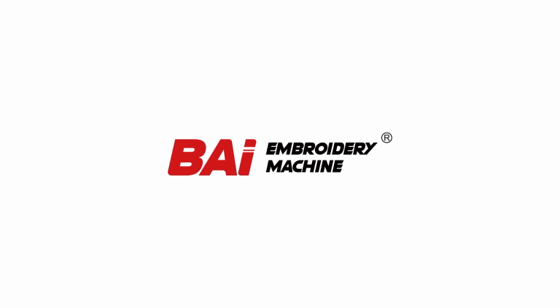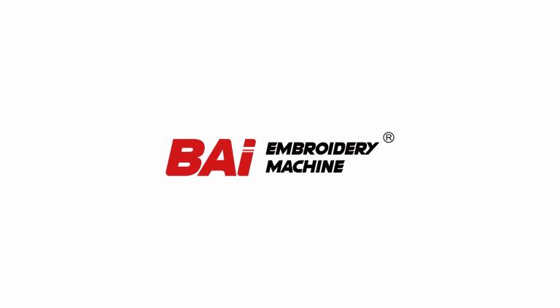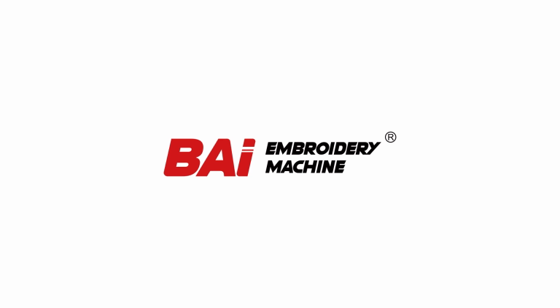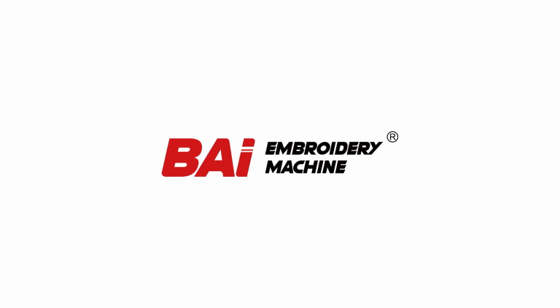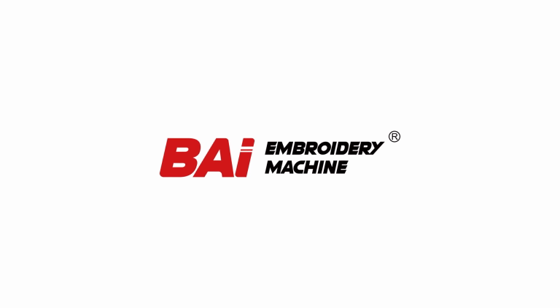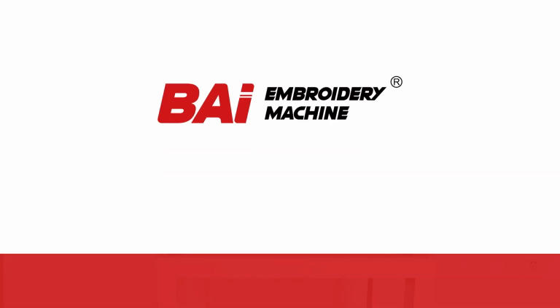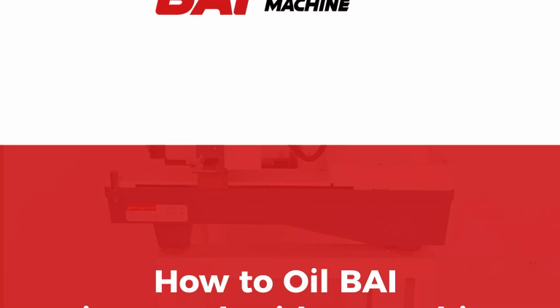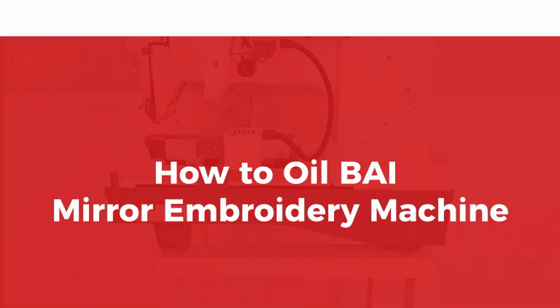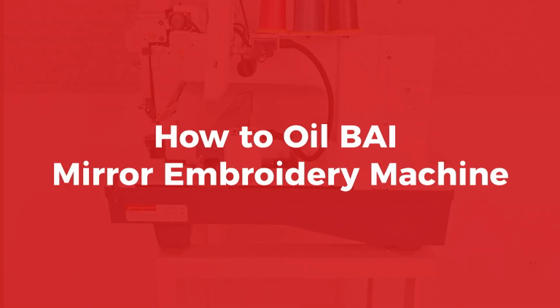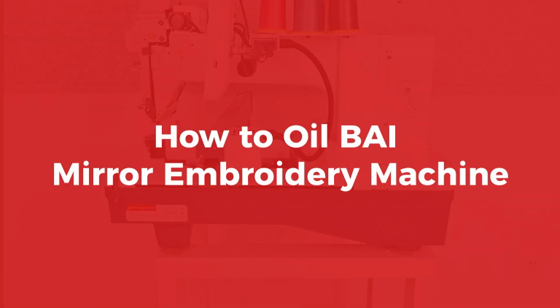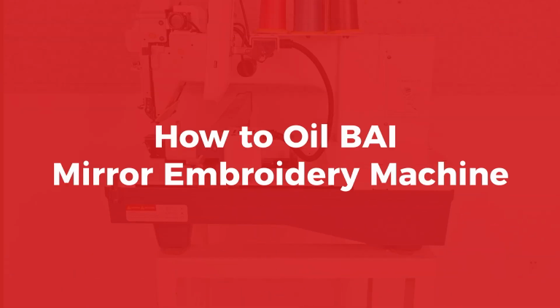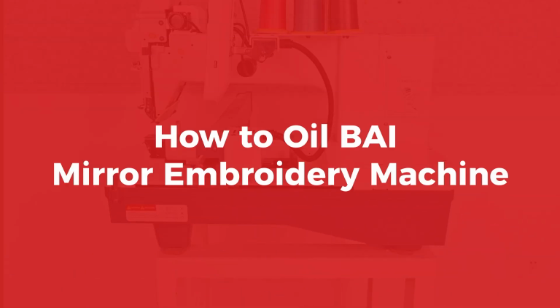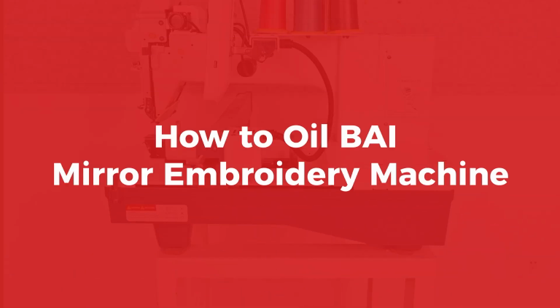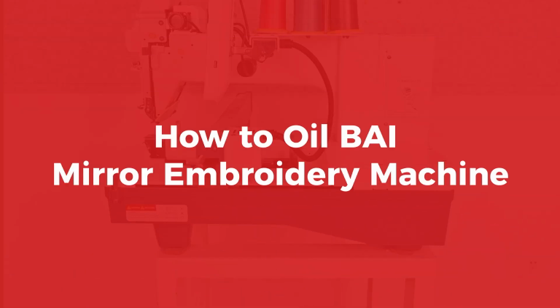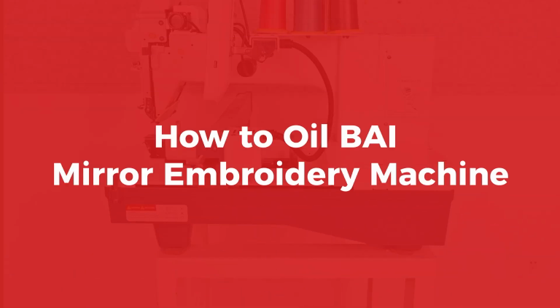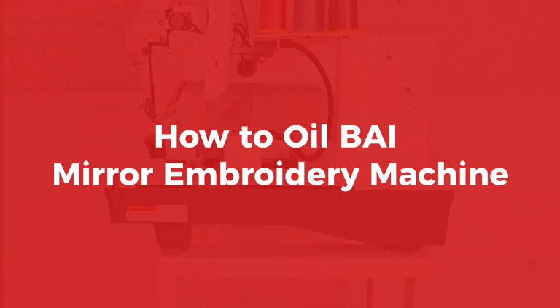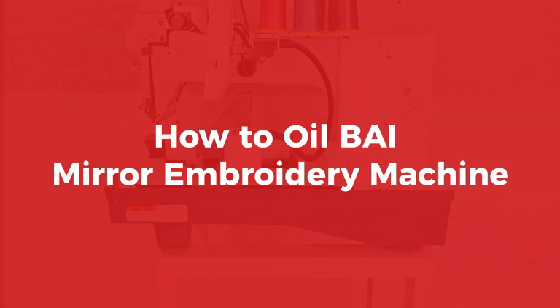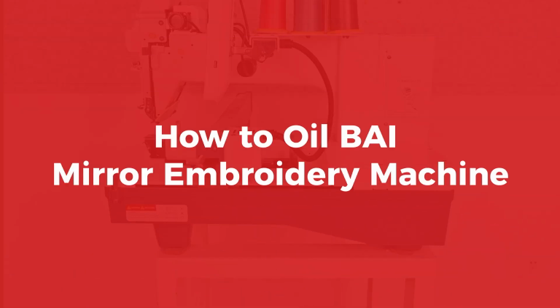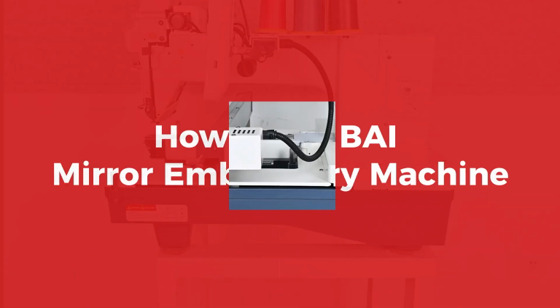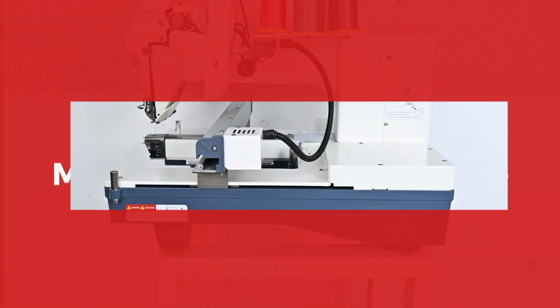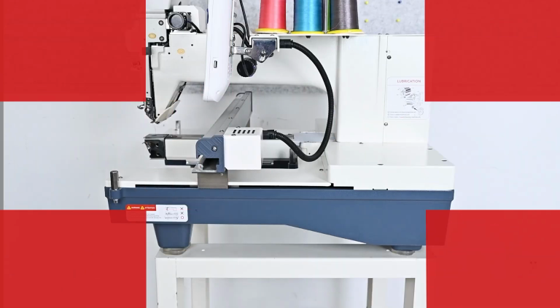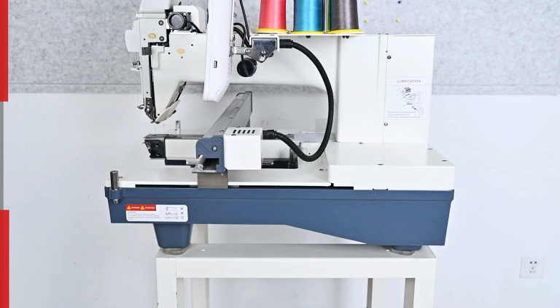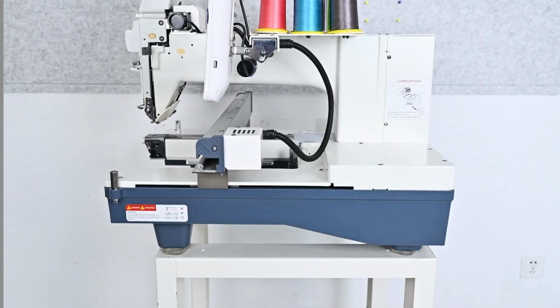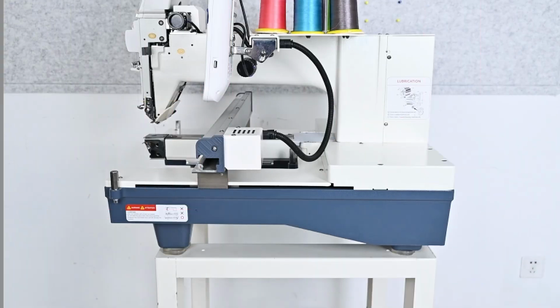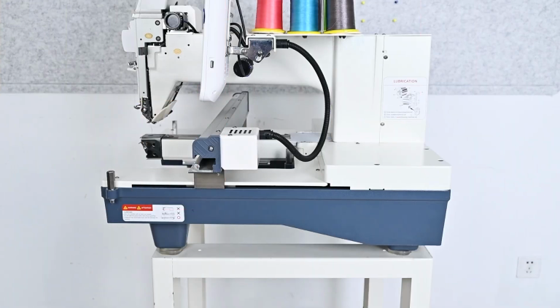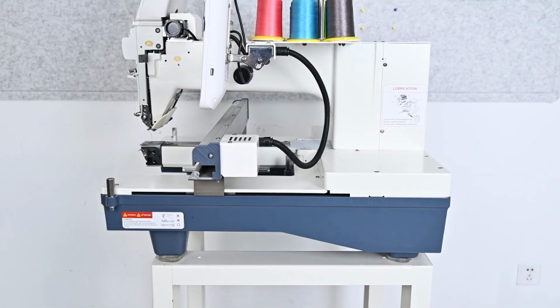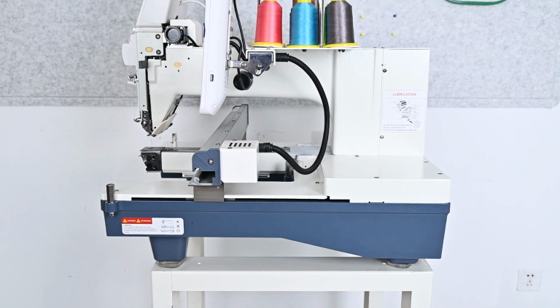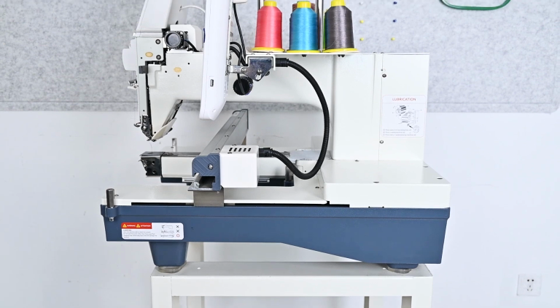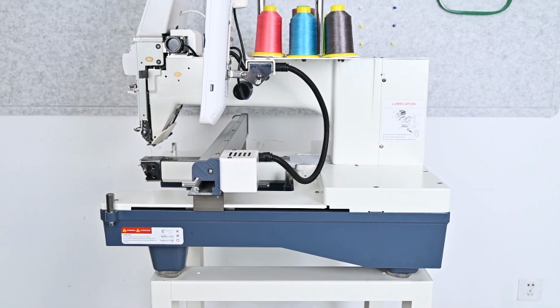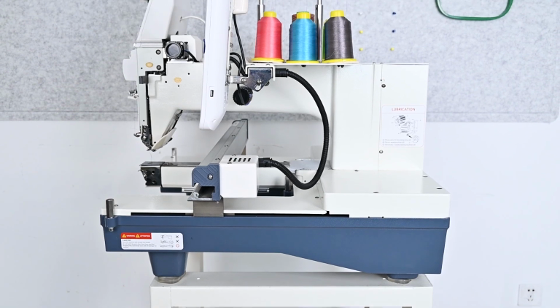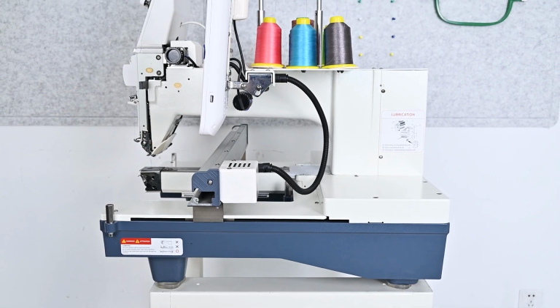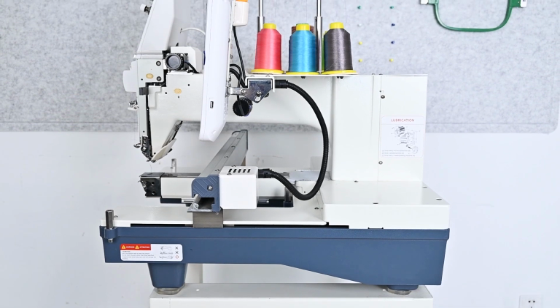Today, we are going to show you how to oil your mirror machine. Let's do it right now.